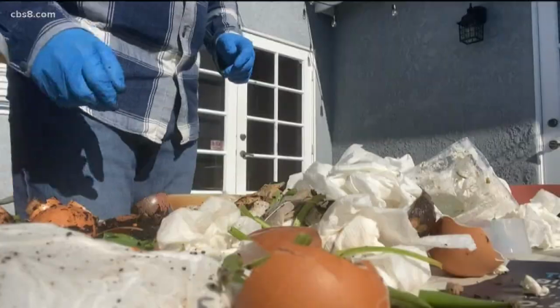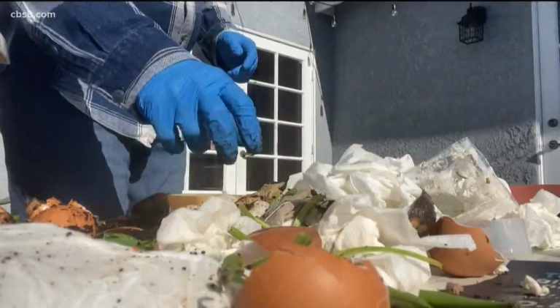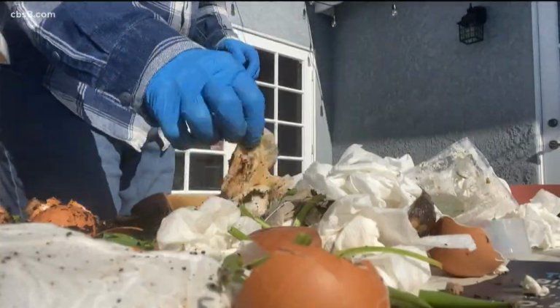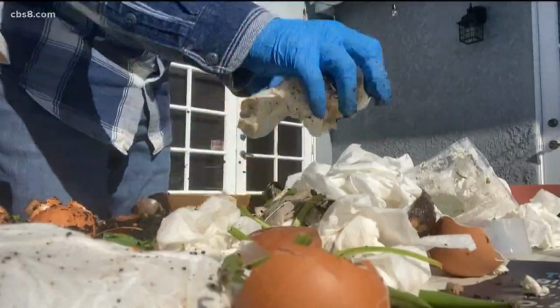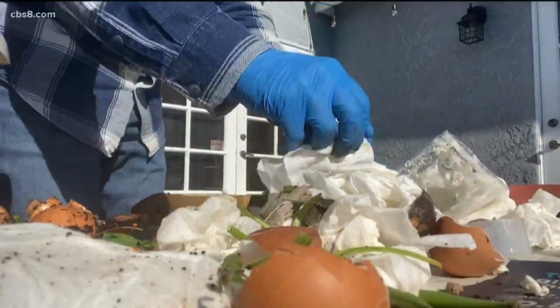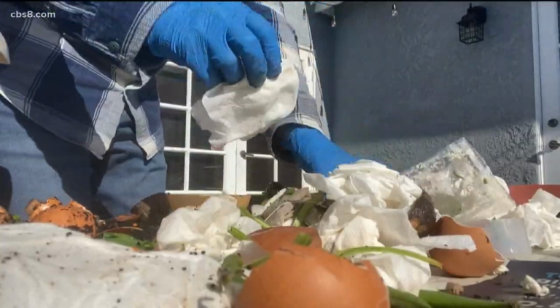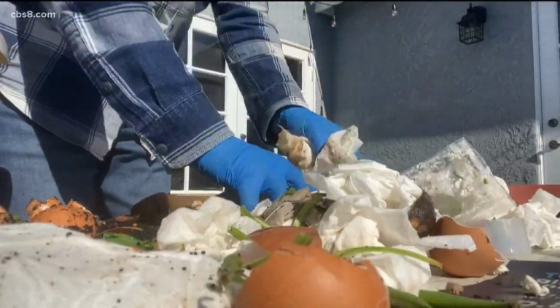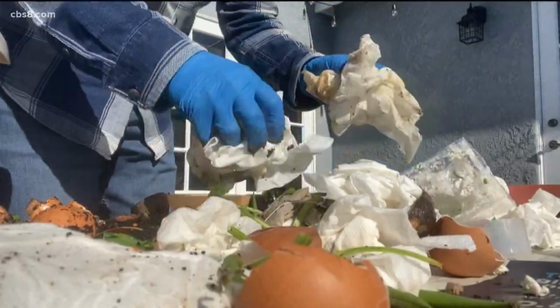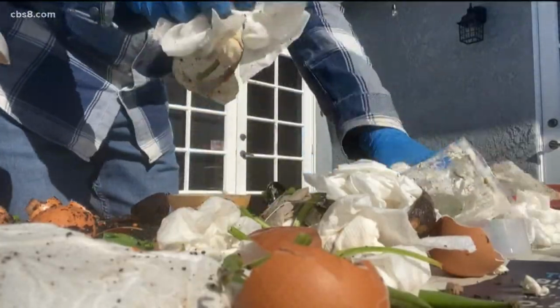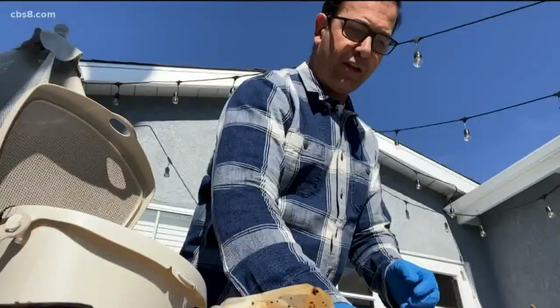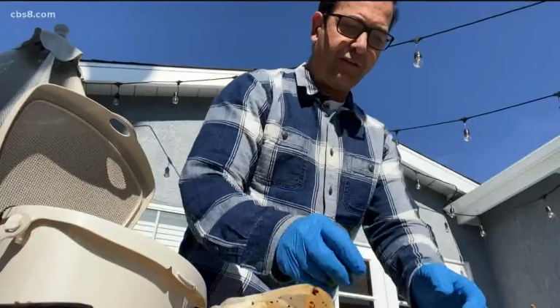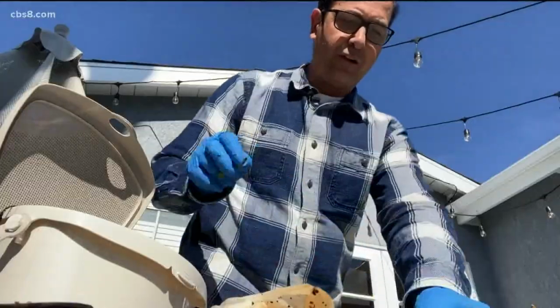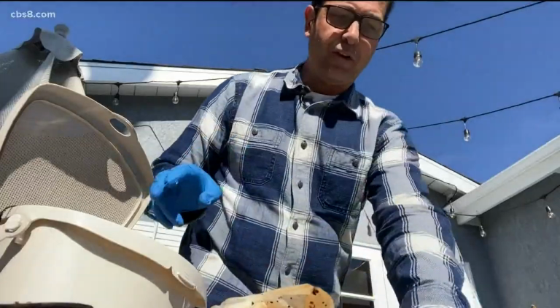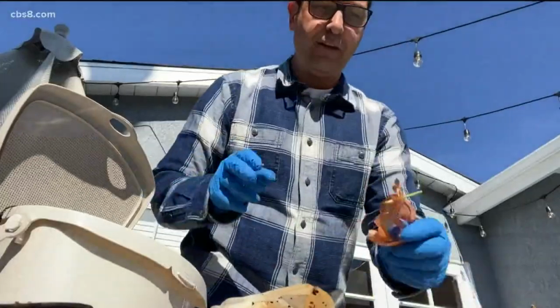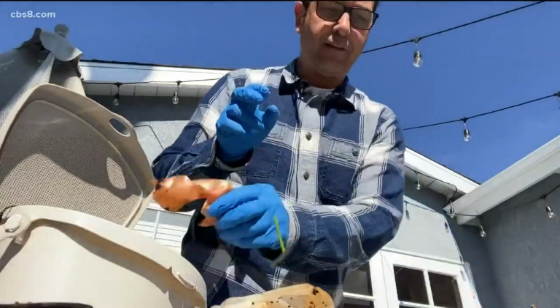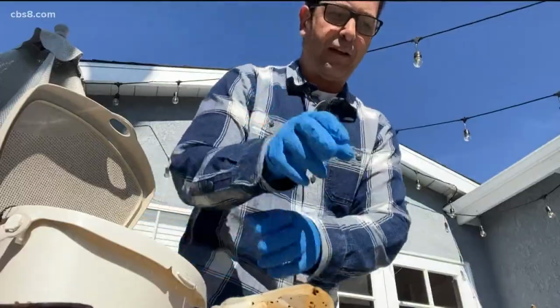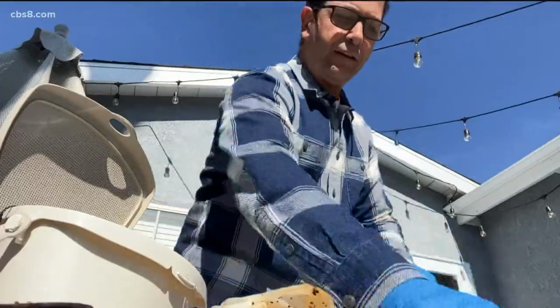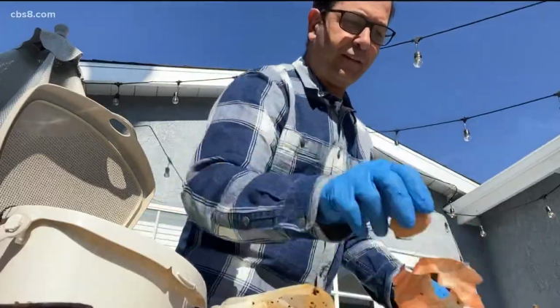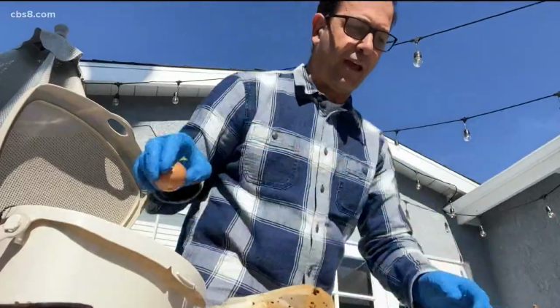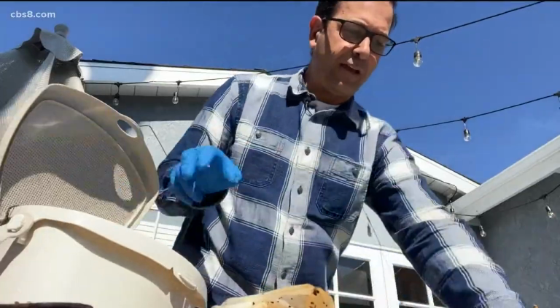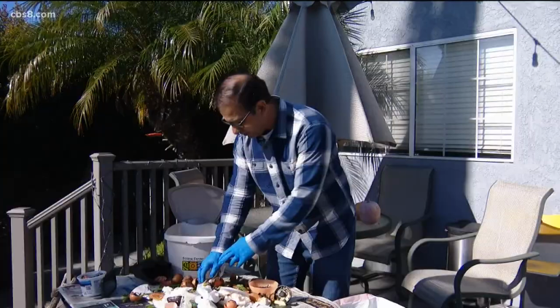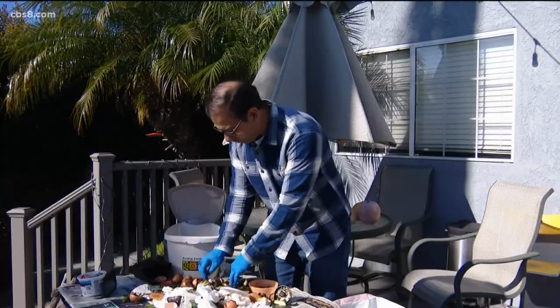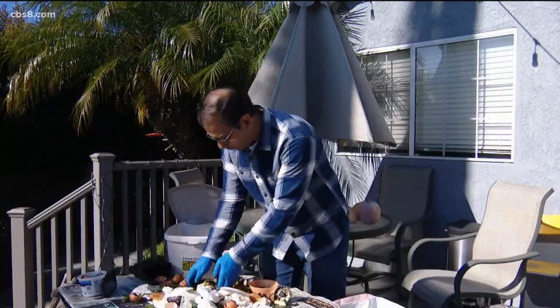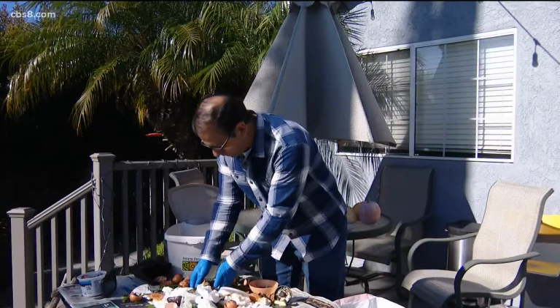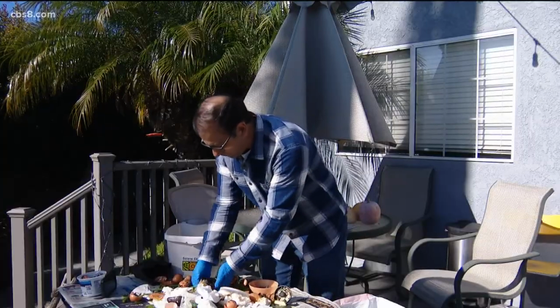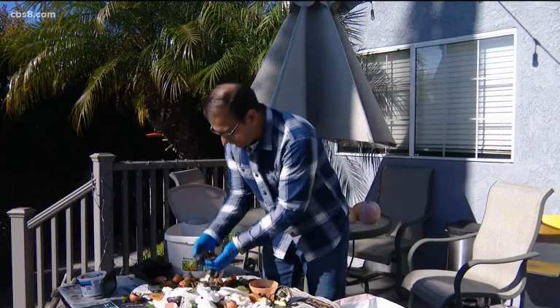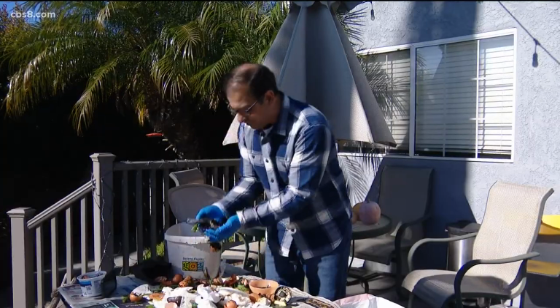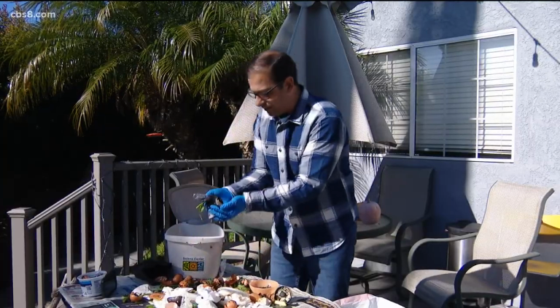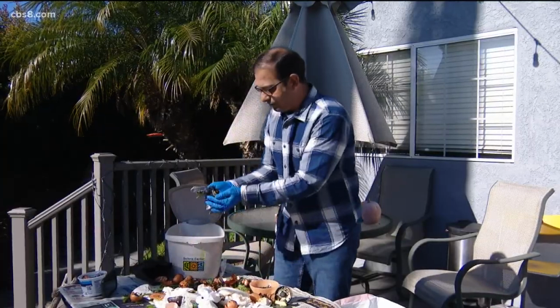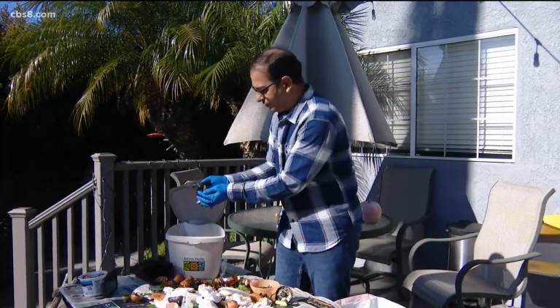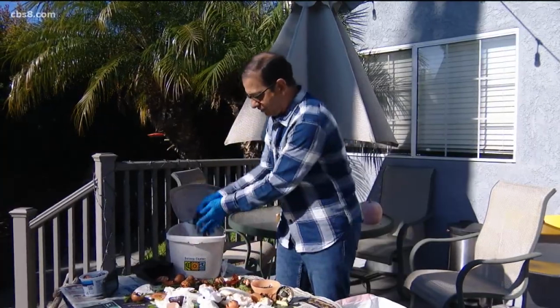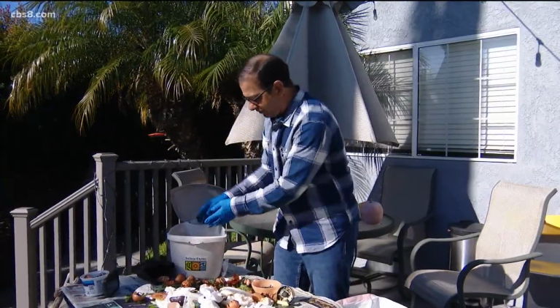Lots of paper towels — we use a lot of paper towels. Green beans, onions, eggs, a whole bunch of coffee grinds — those can all go in there.